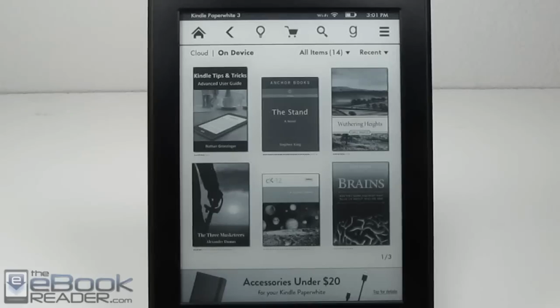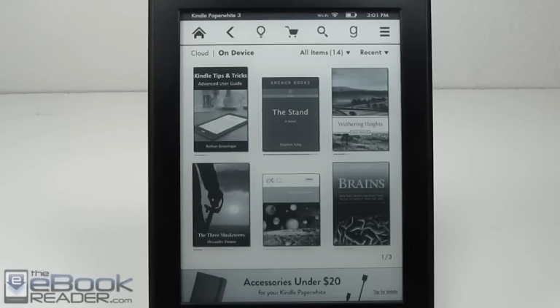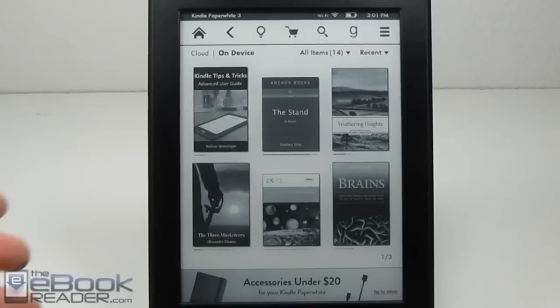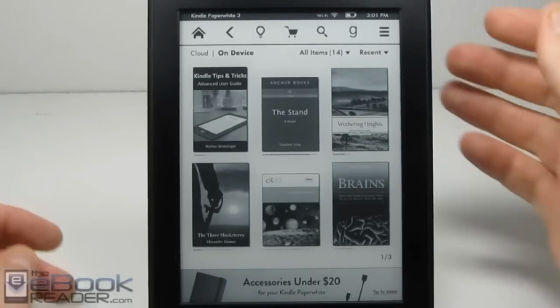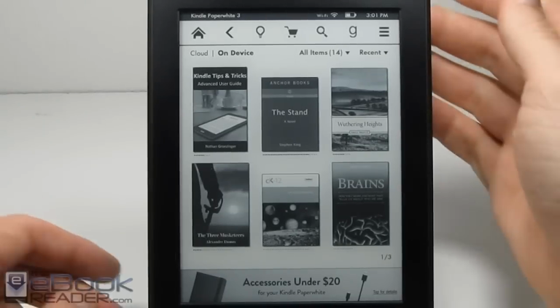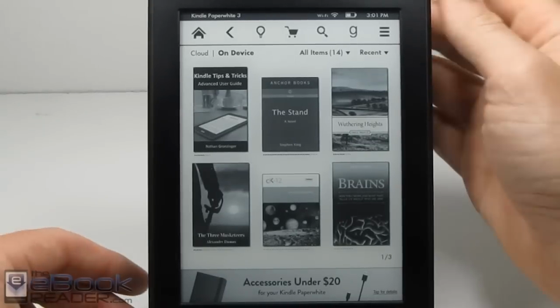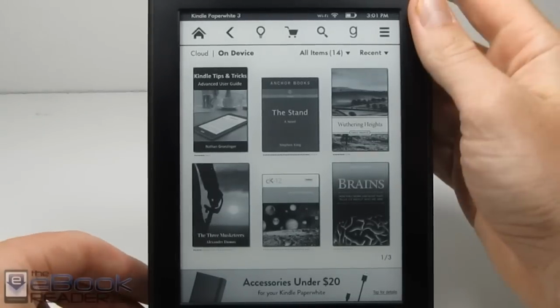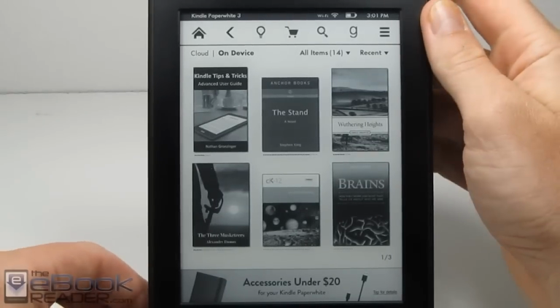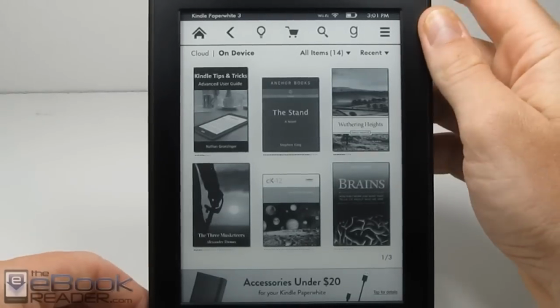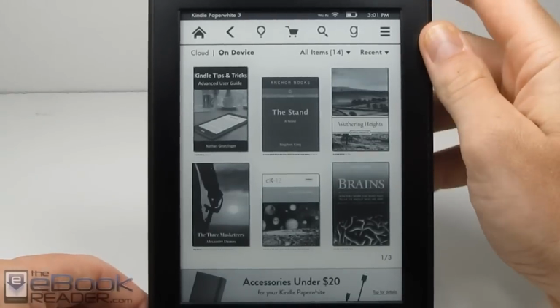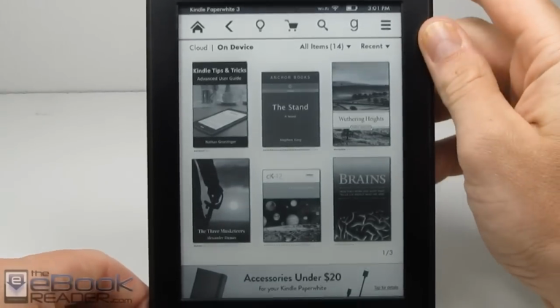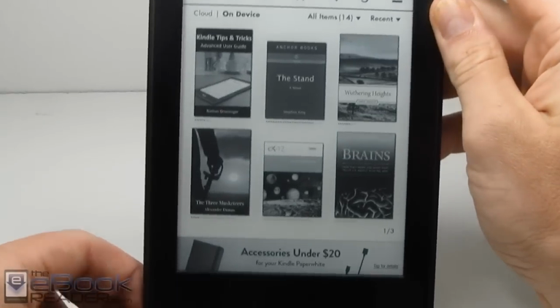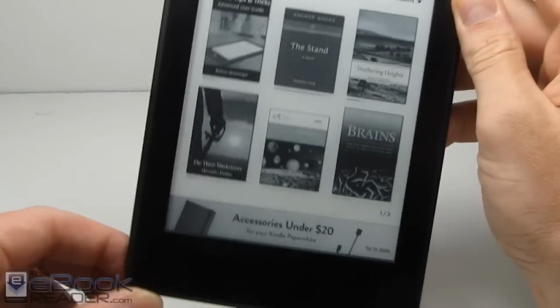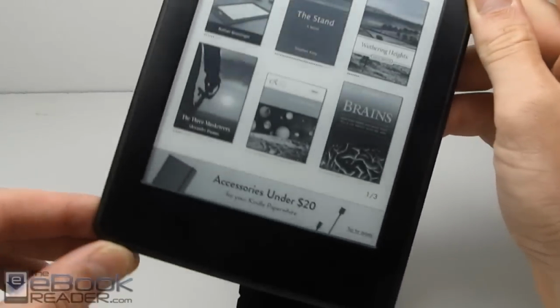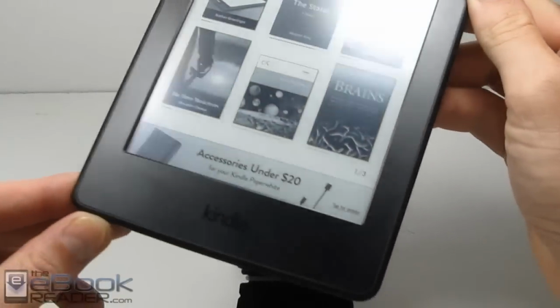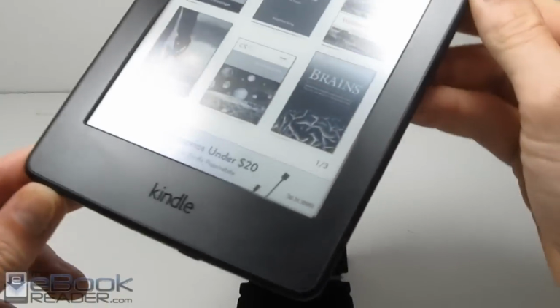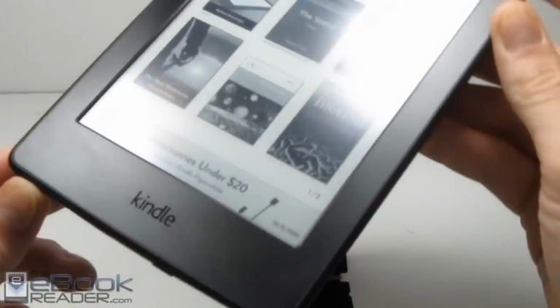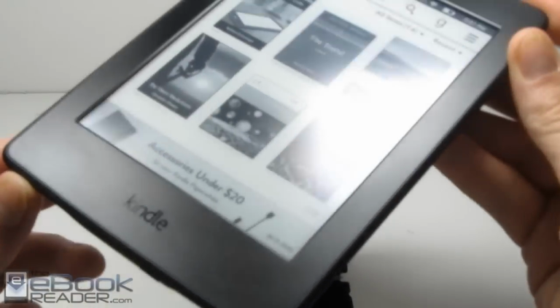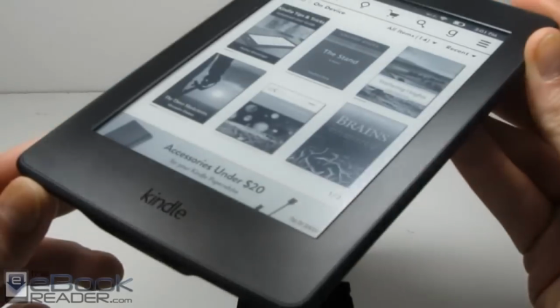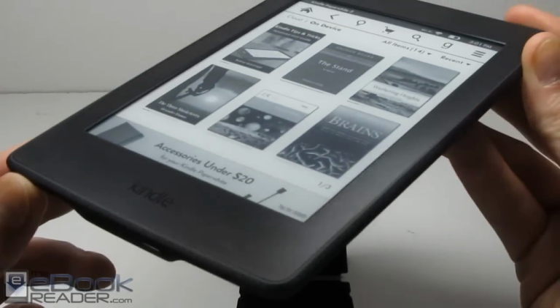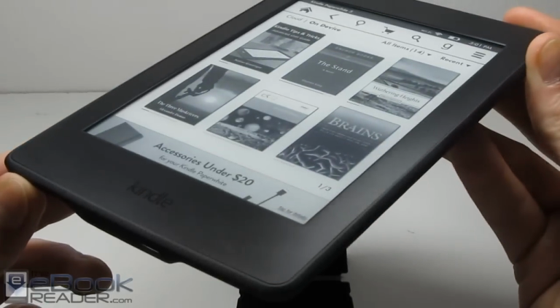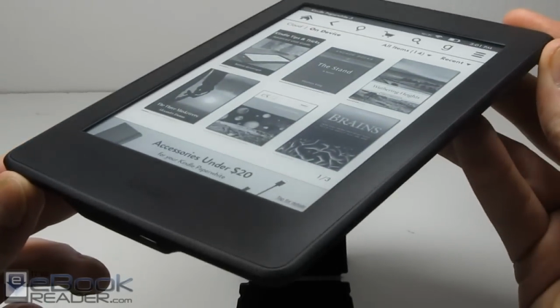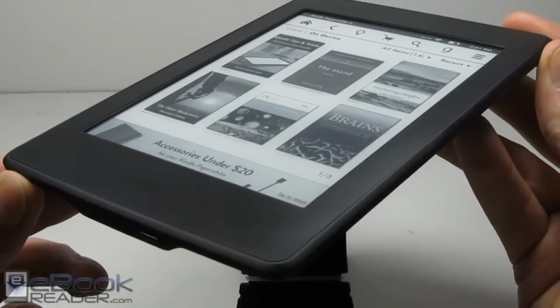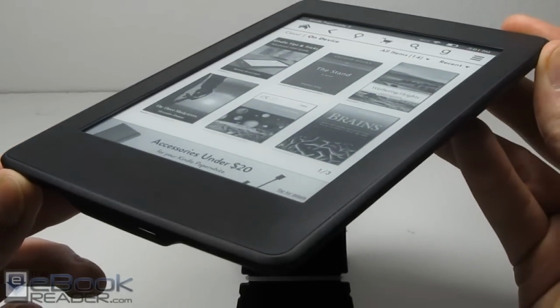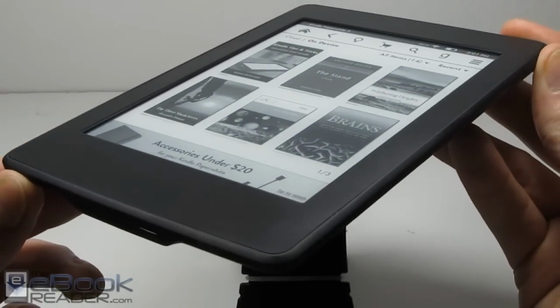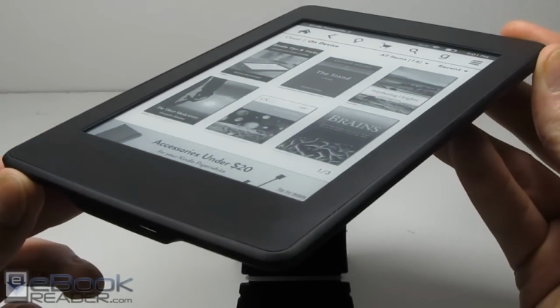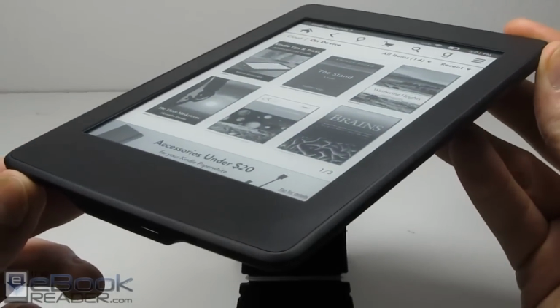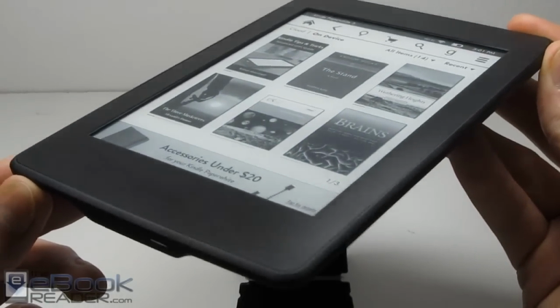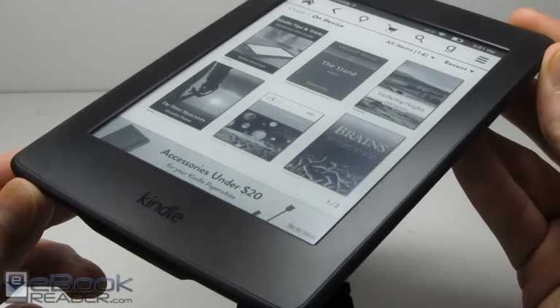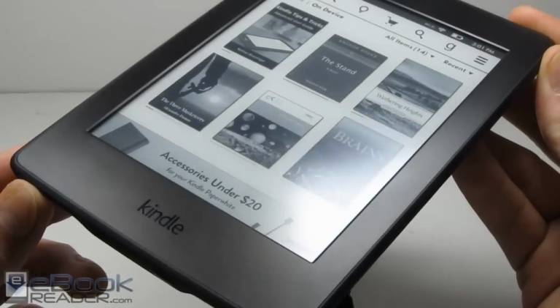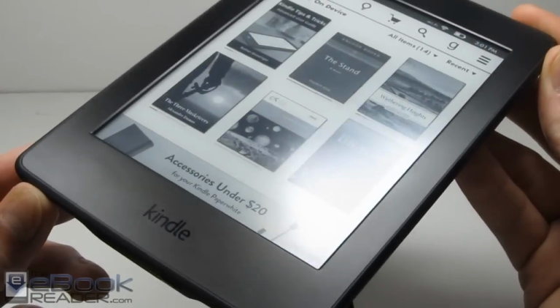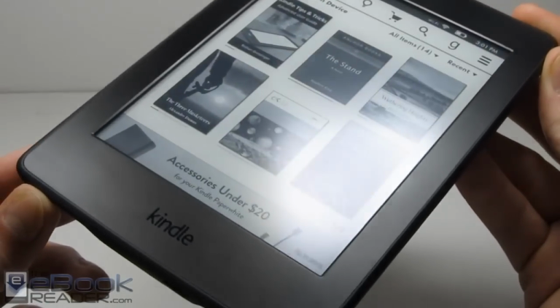Hi everyone, I'm Nathan with TheEbookReader.com. For this video, I'm going to give you guys a complete review of the Kindle Paperwhite 3.